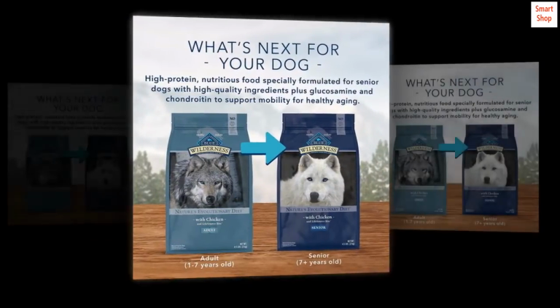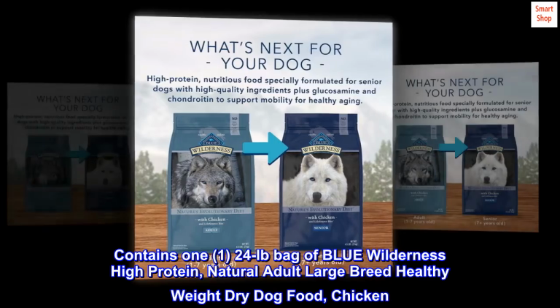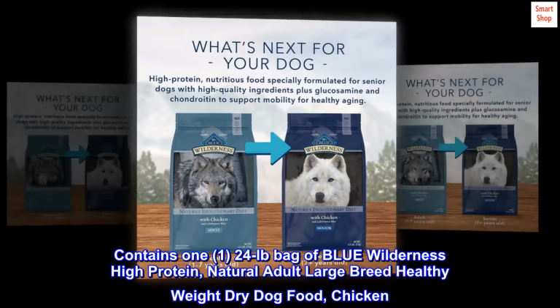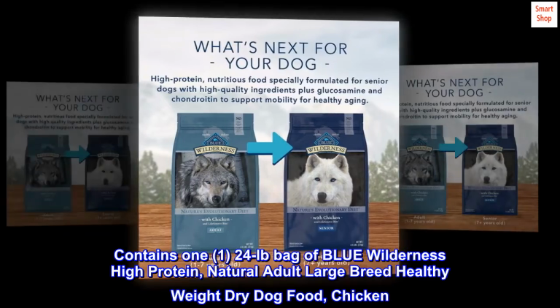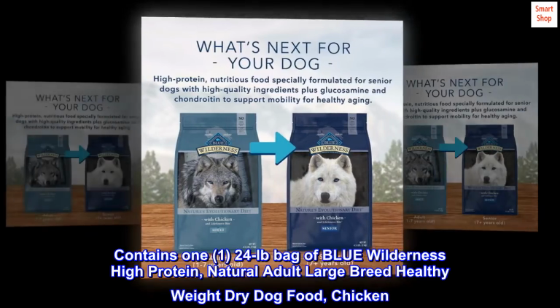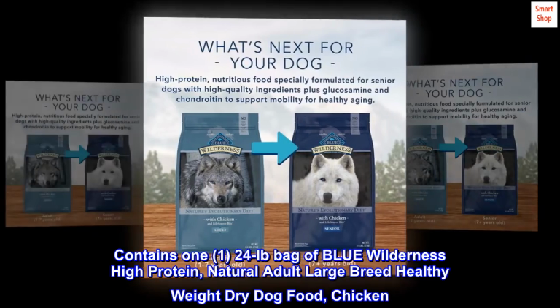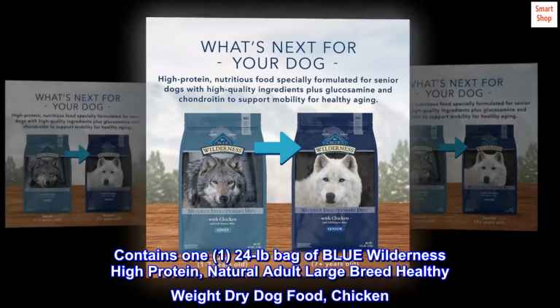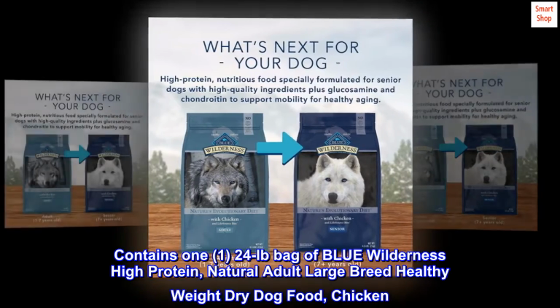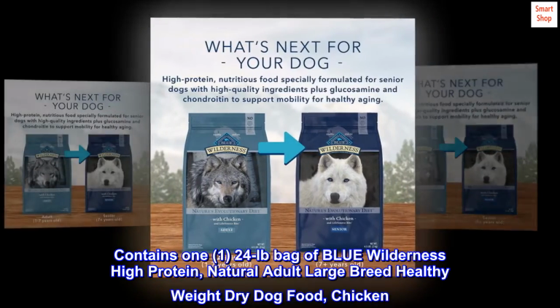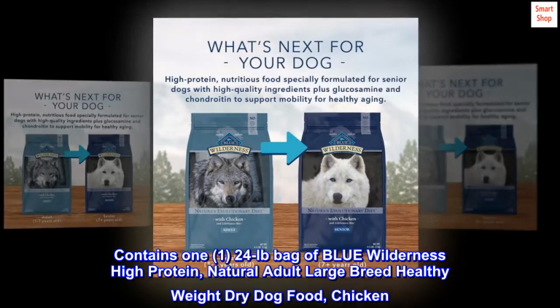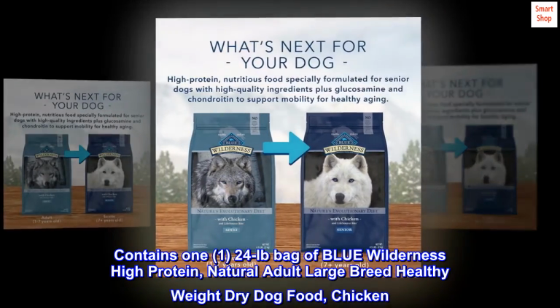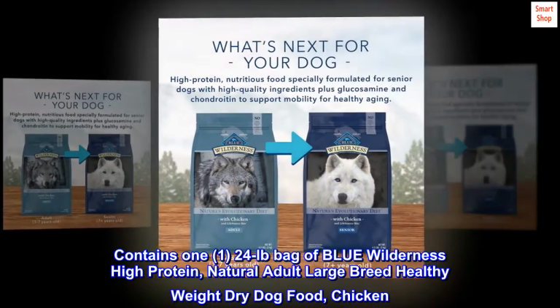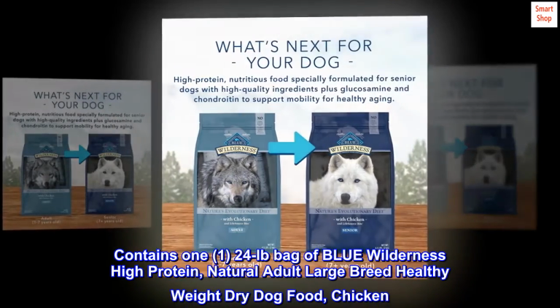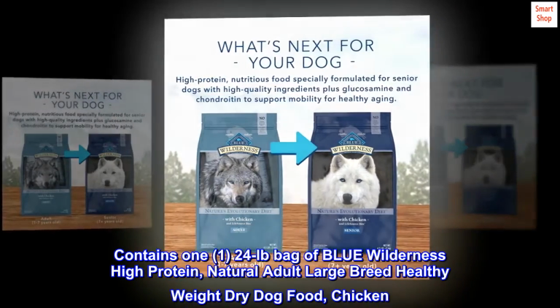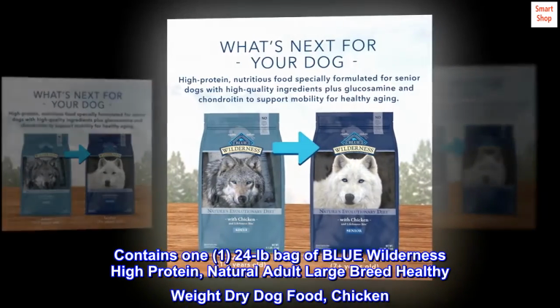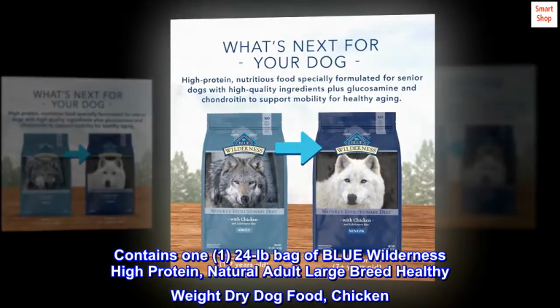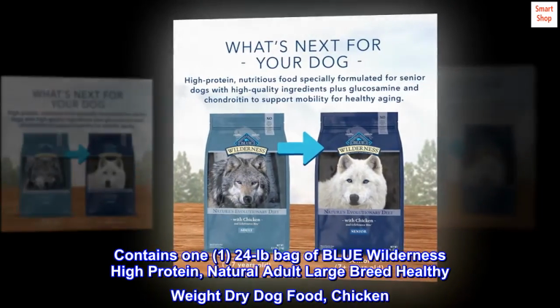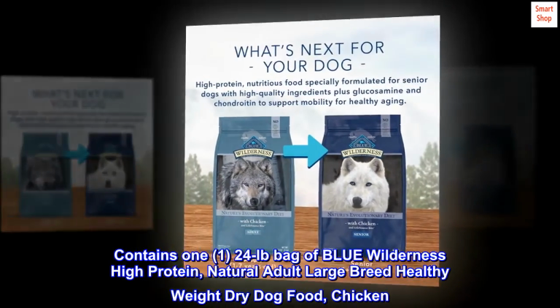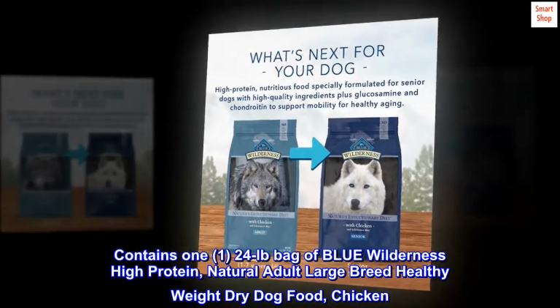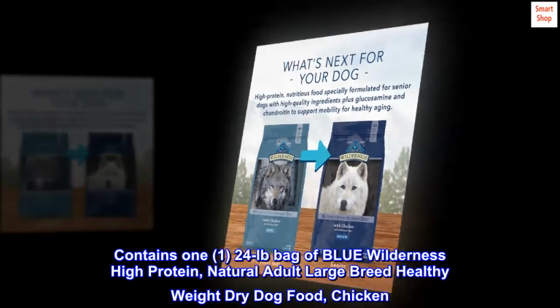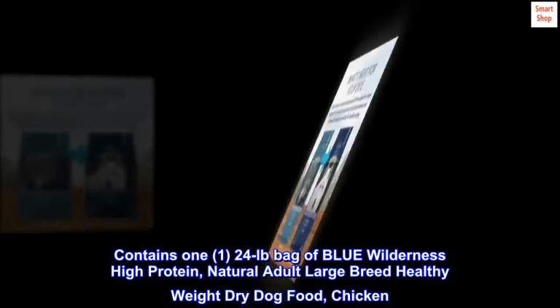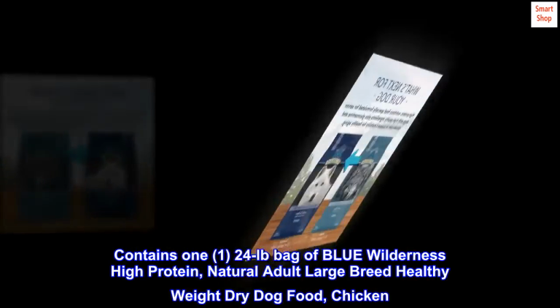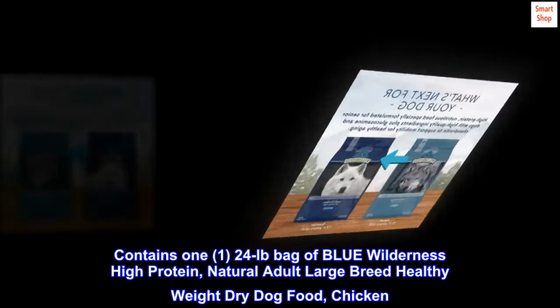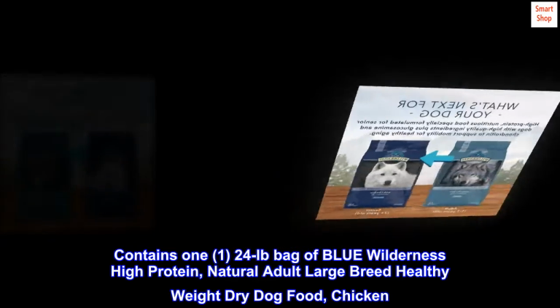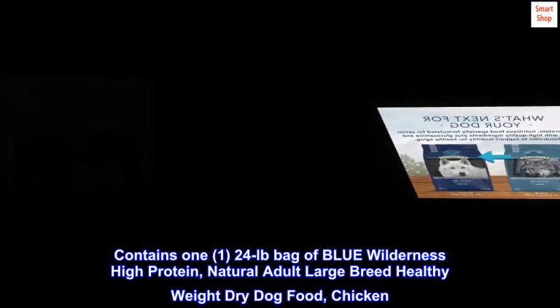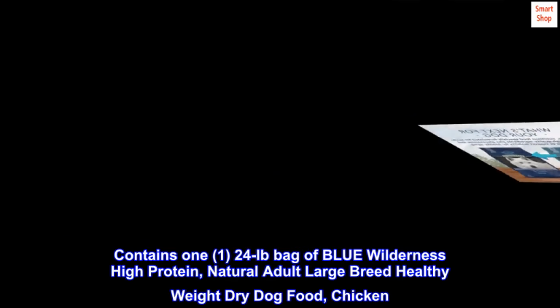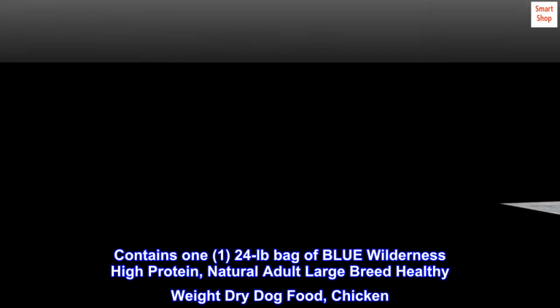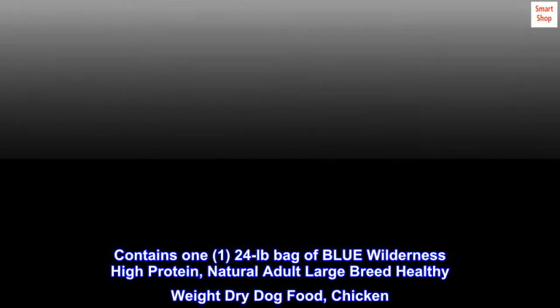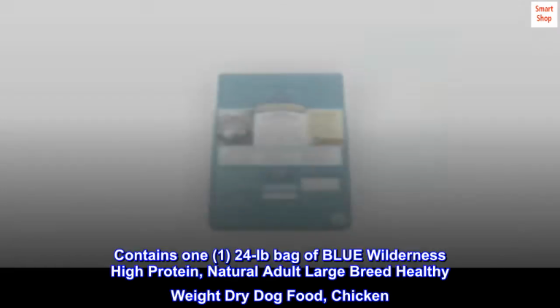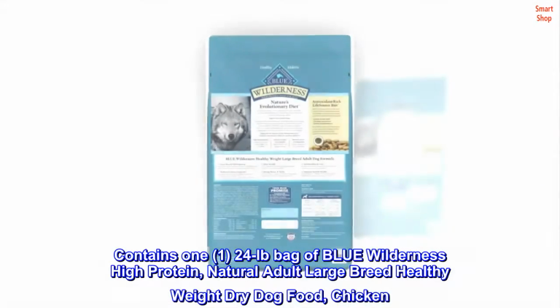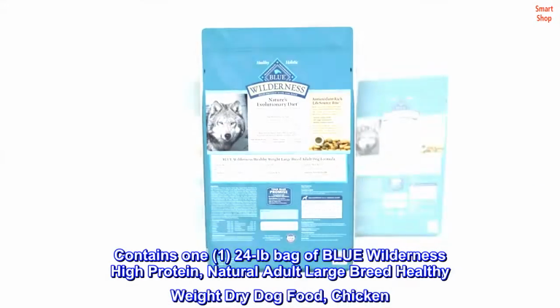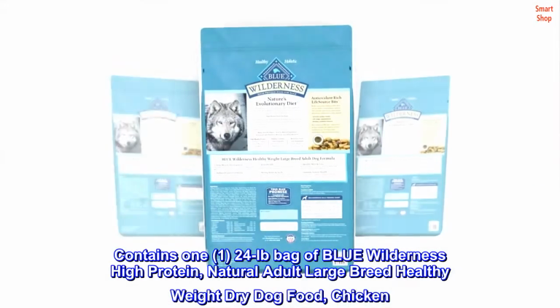Contains a 1-2 to 4 LB bag of Blue Wilderness High Protein Natural Adult Large Breed Healthy Weight Dry Dog Food, Chicken.